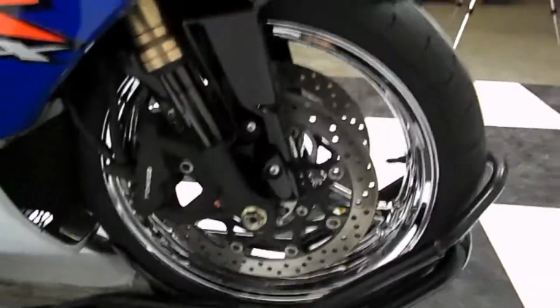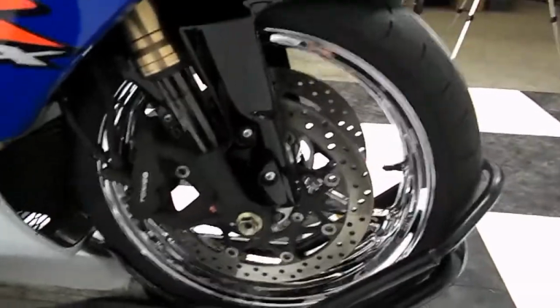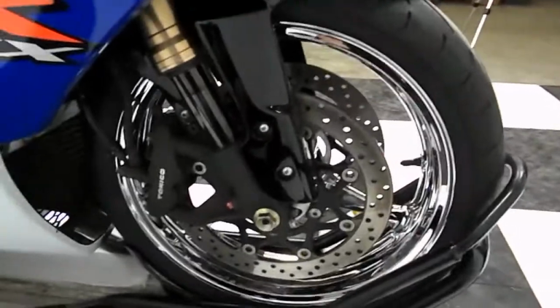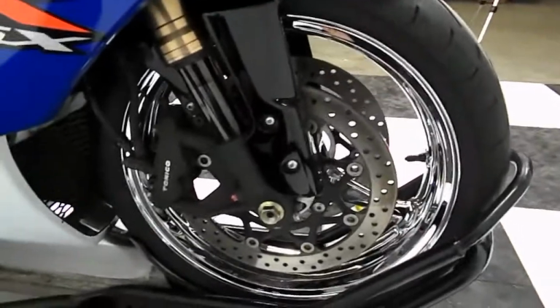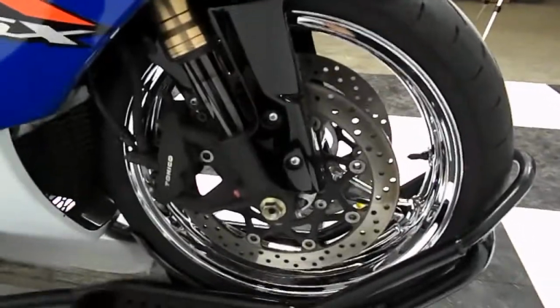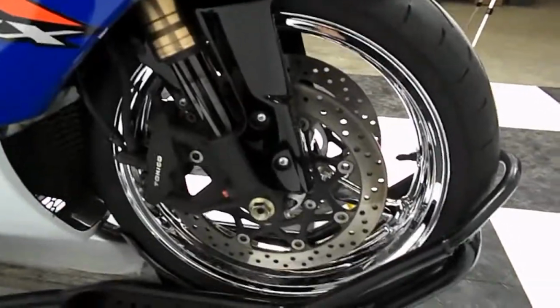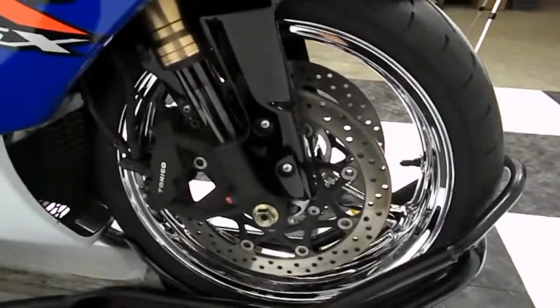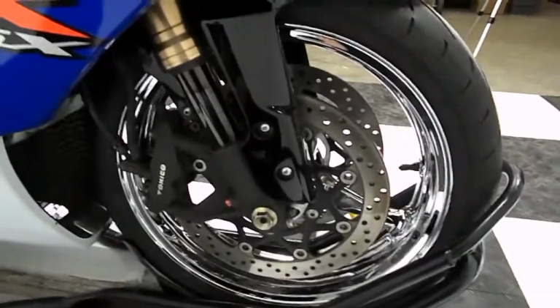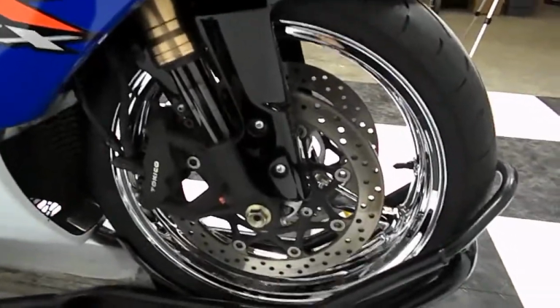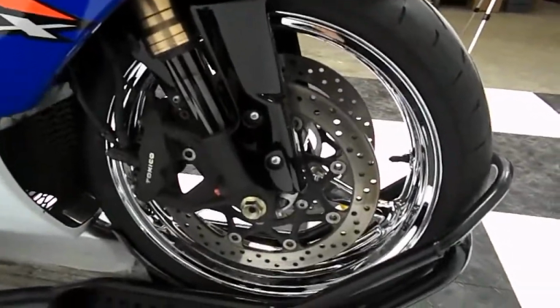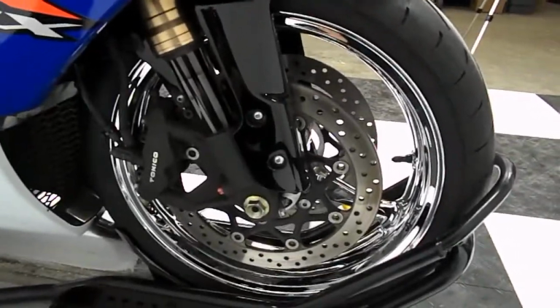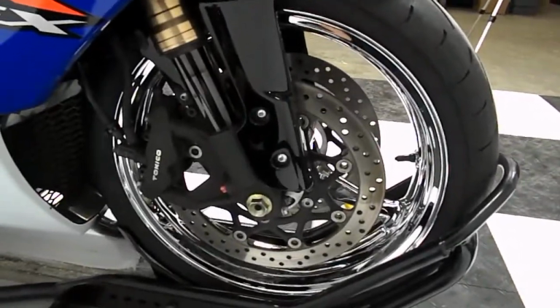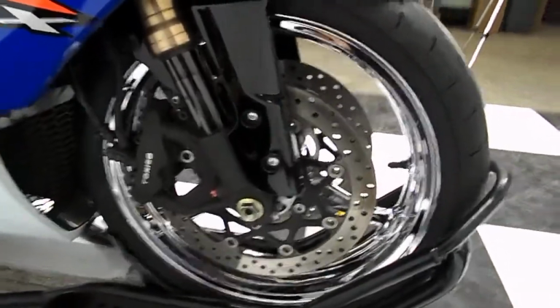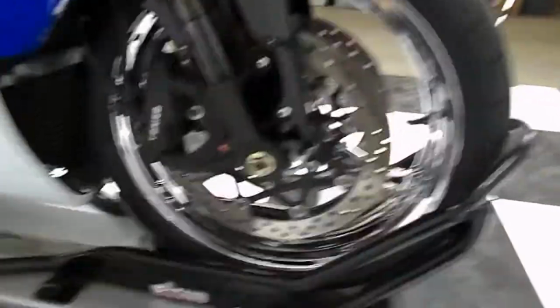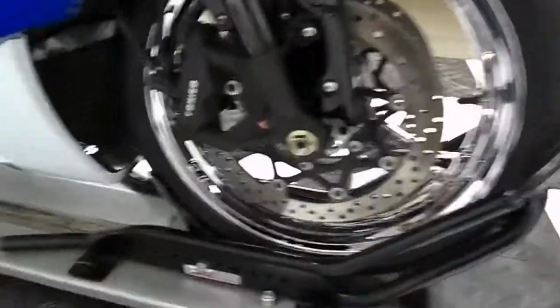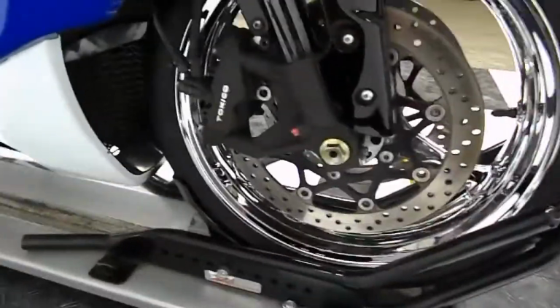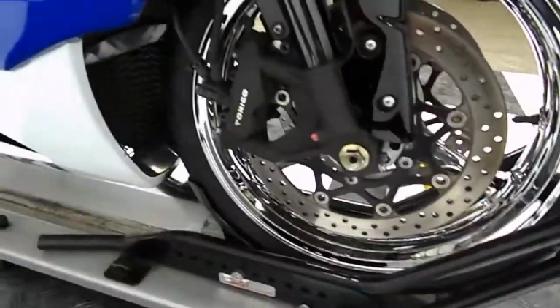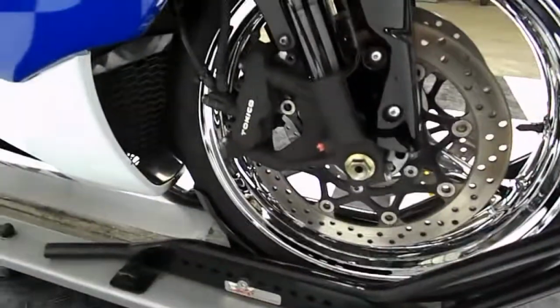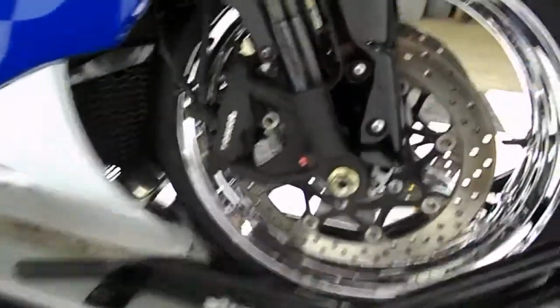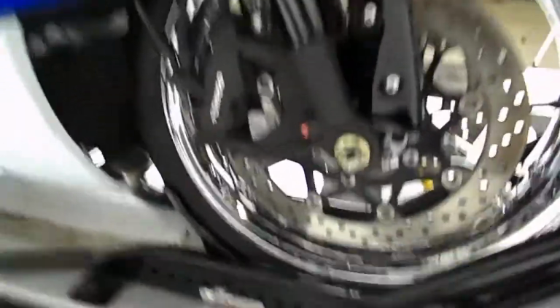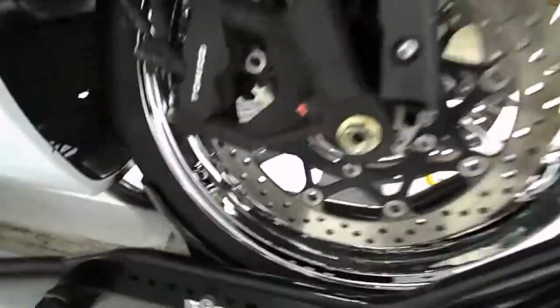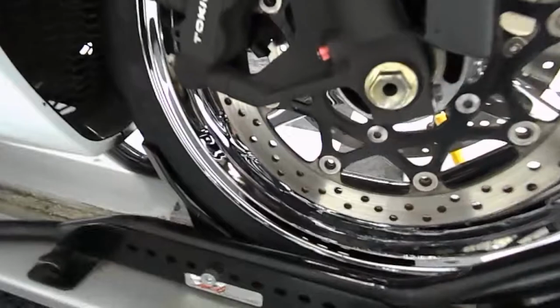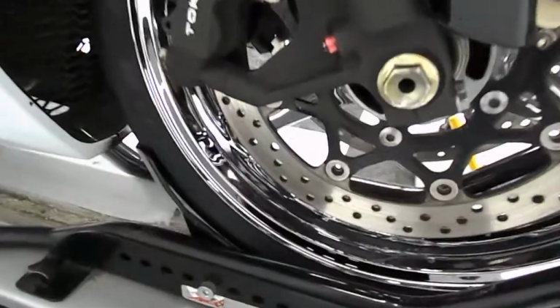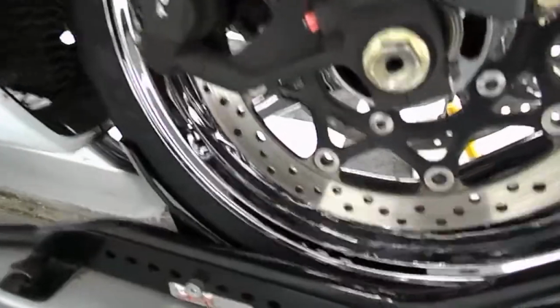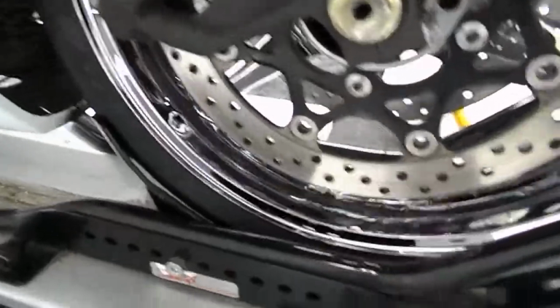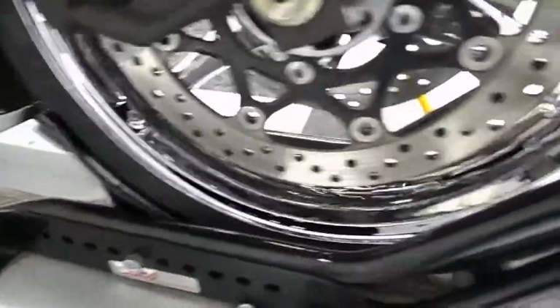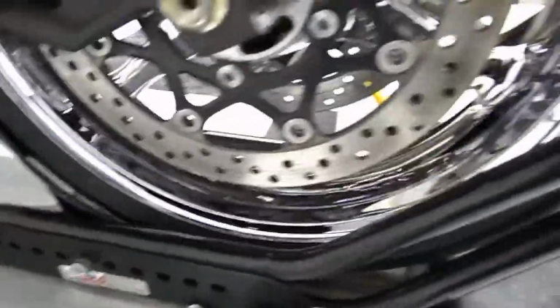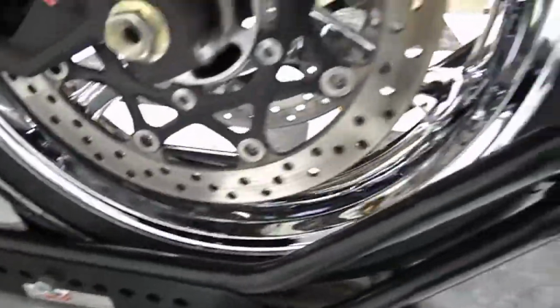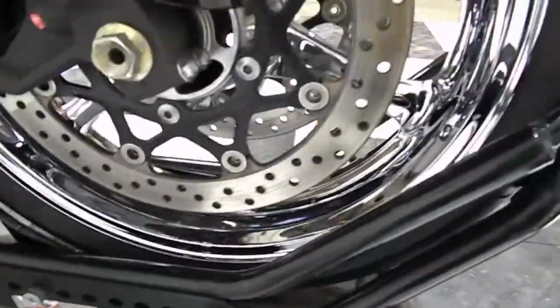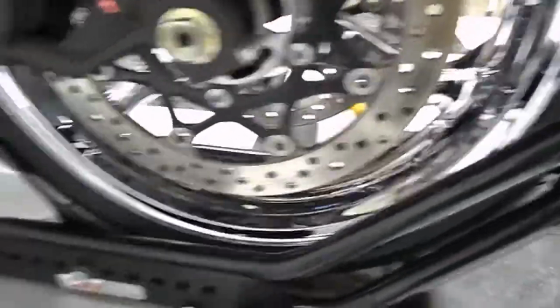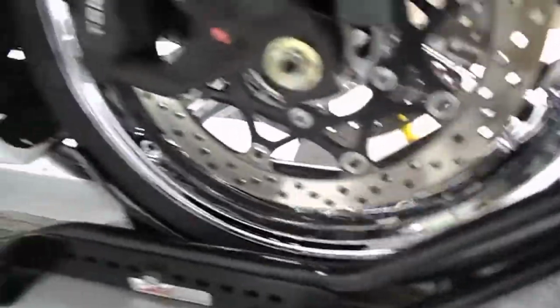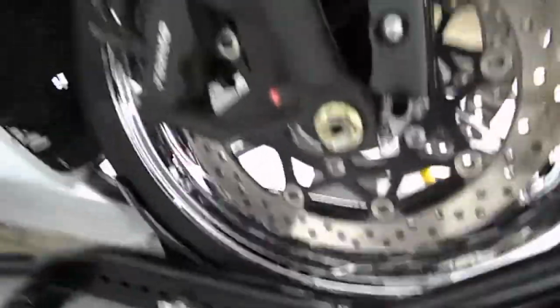Stock wheels have been chrome dipped. They're in good shape — no pitting or scratching, peeling on the chrome, anything like that.